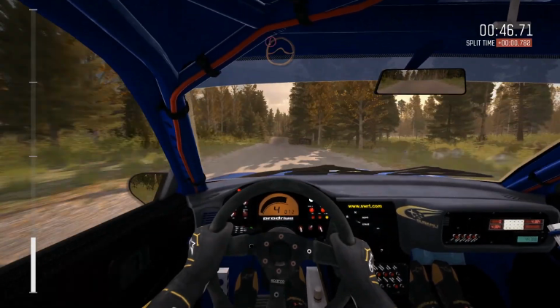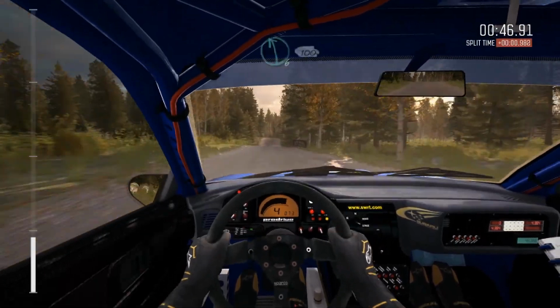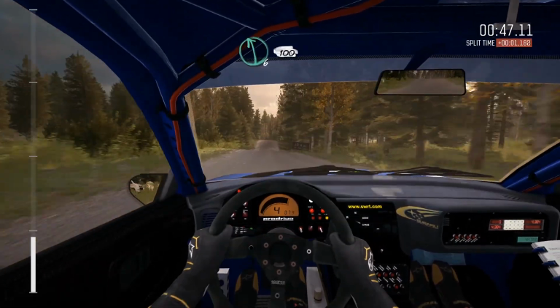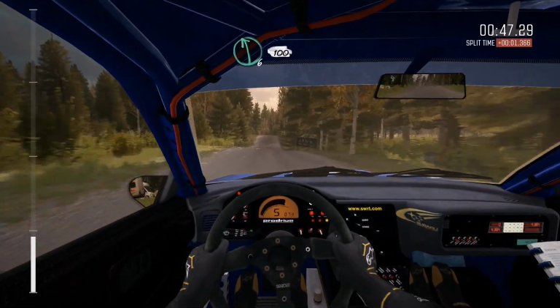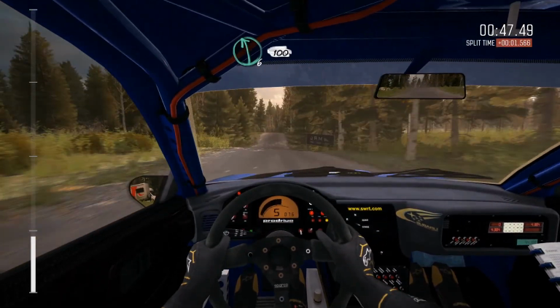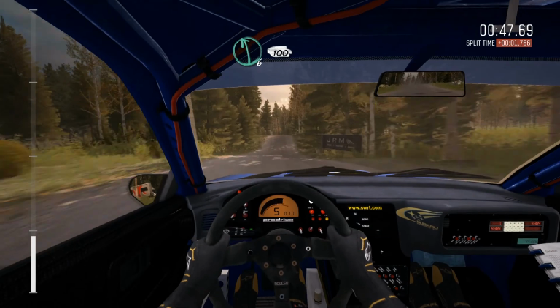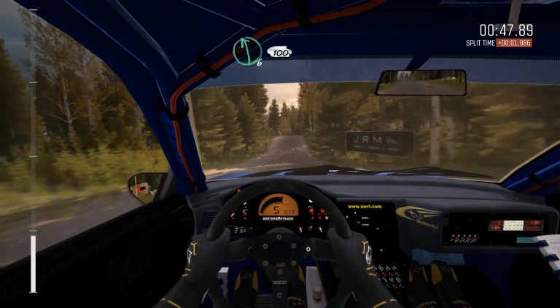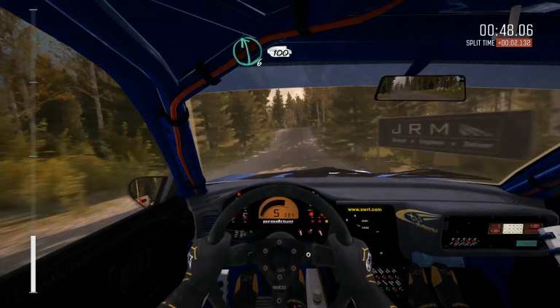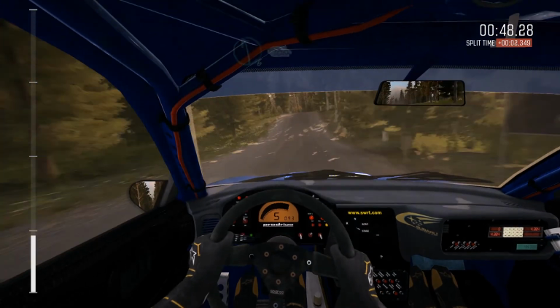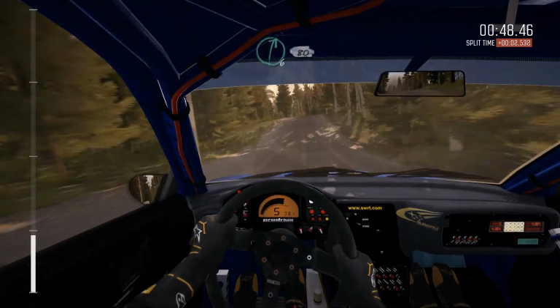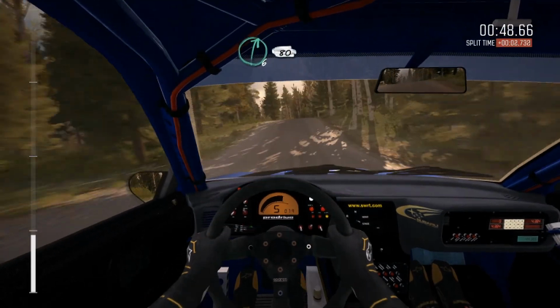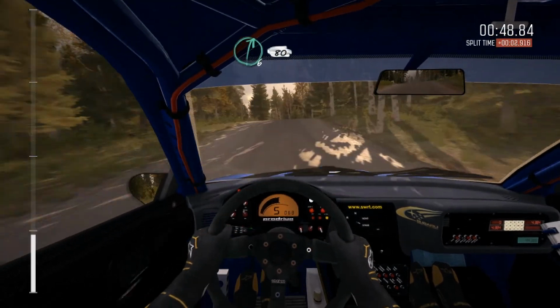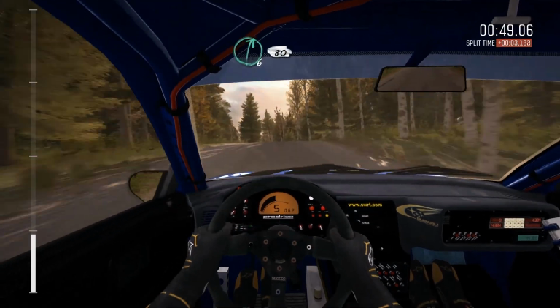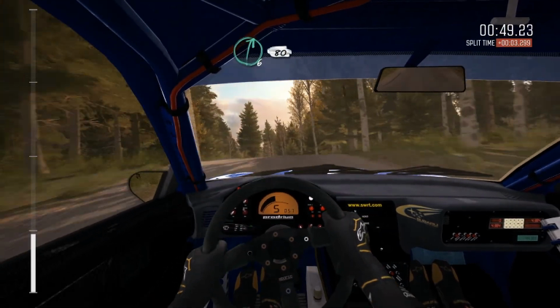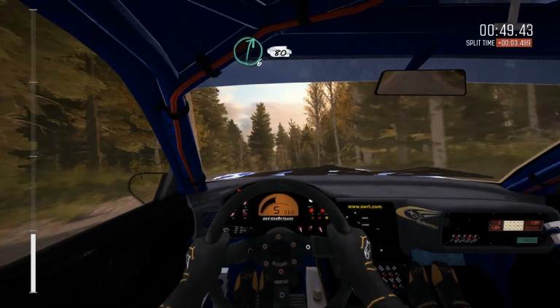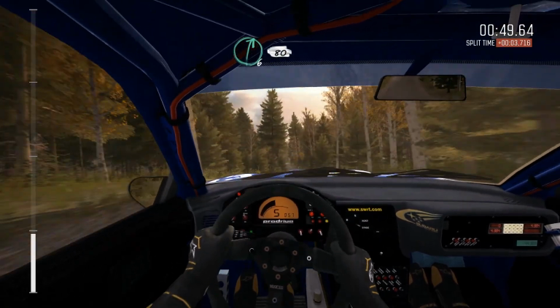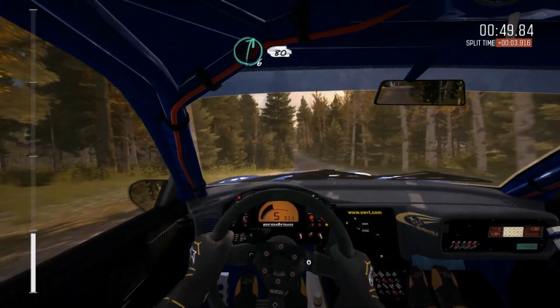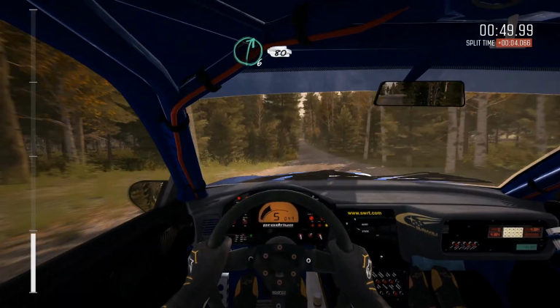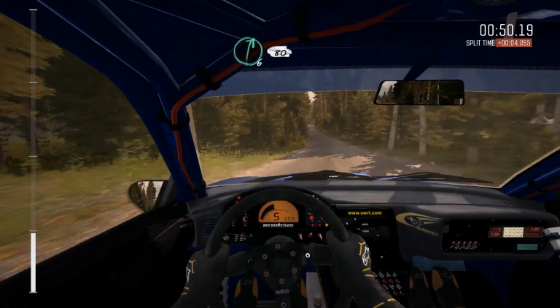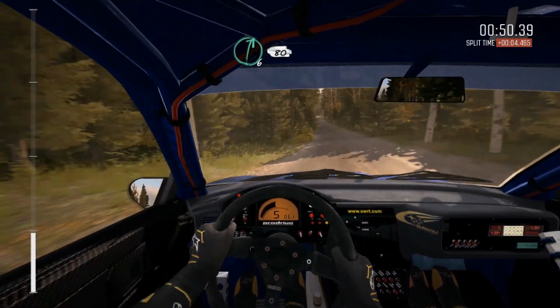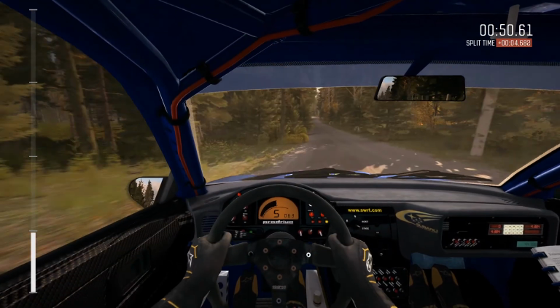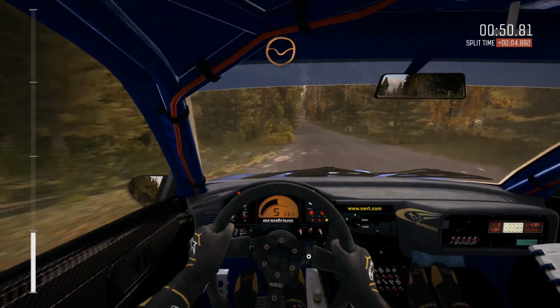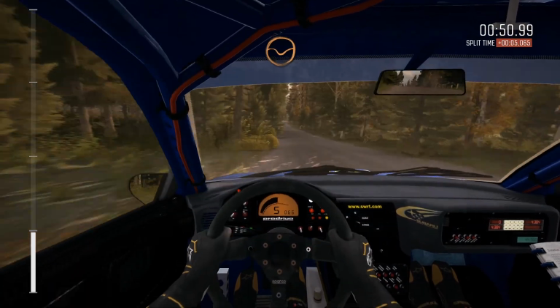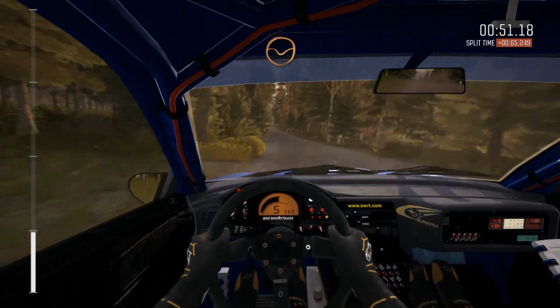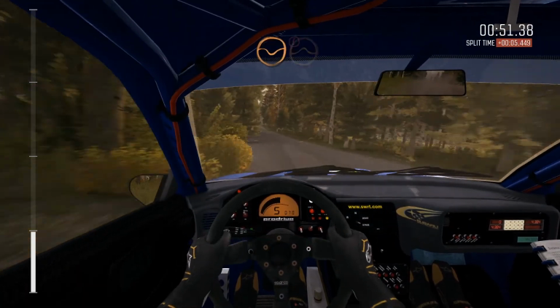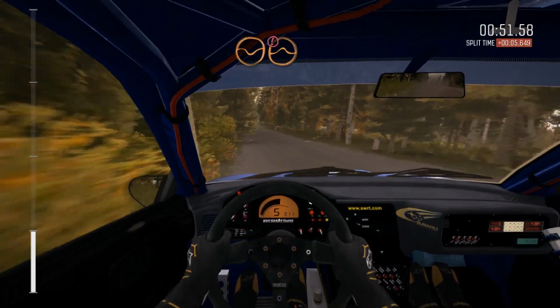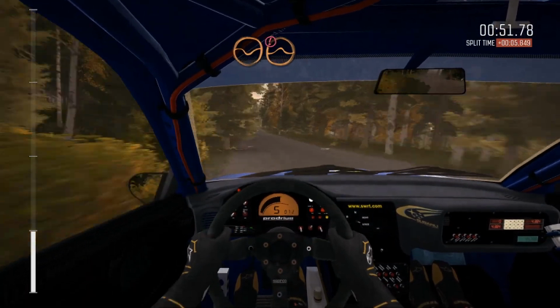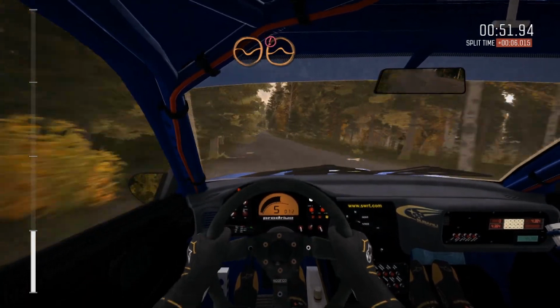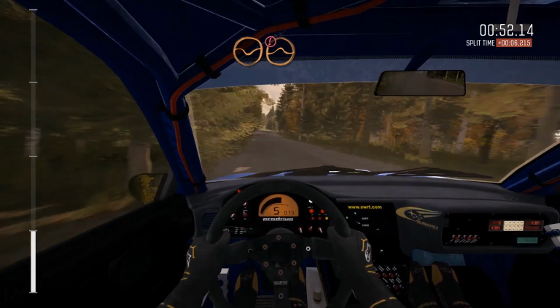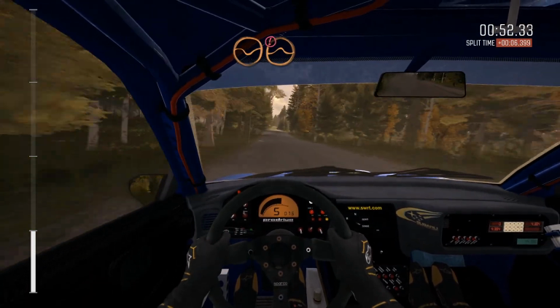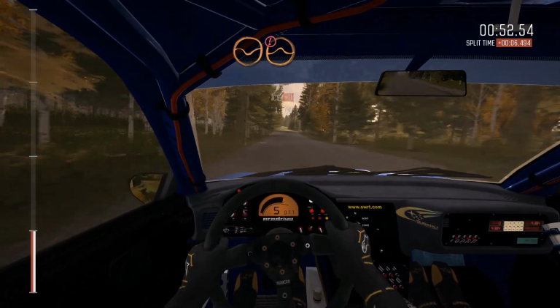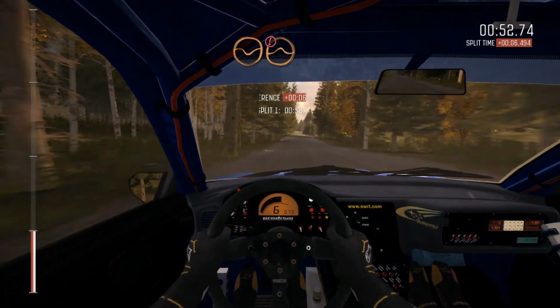Middle over big jump, and left six, 100, right six over crest, 80, through dip, portion, crest, jump maybe.